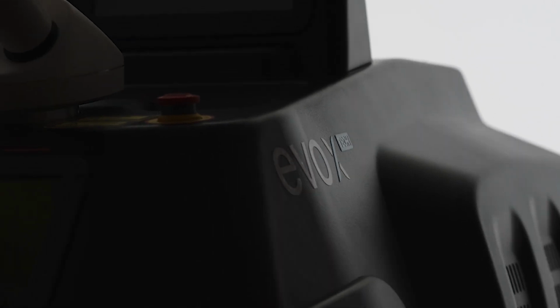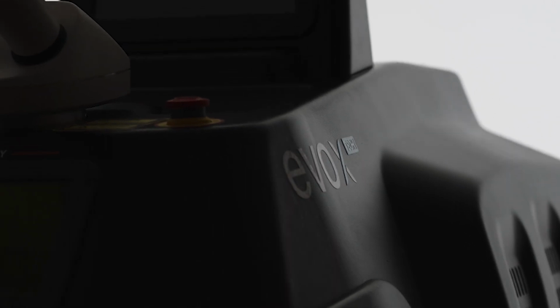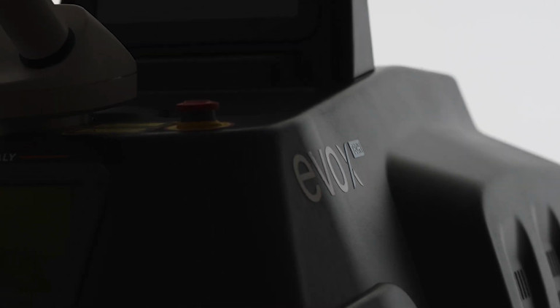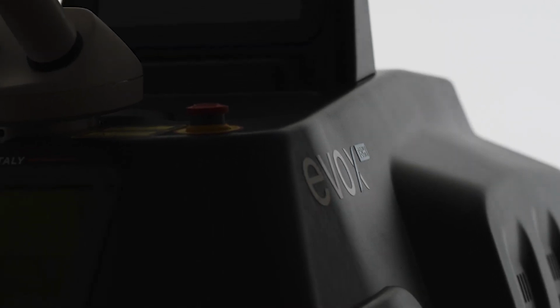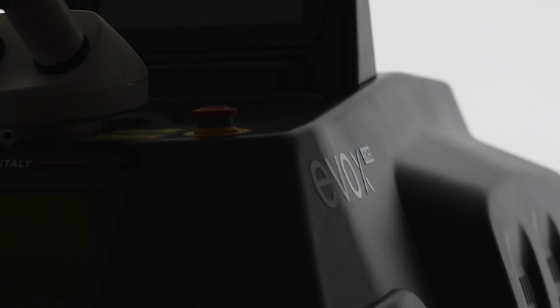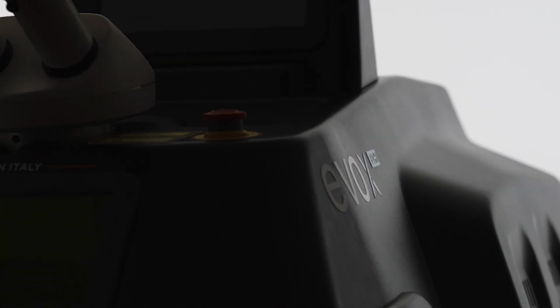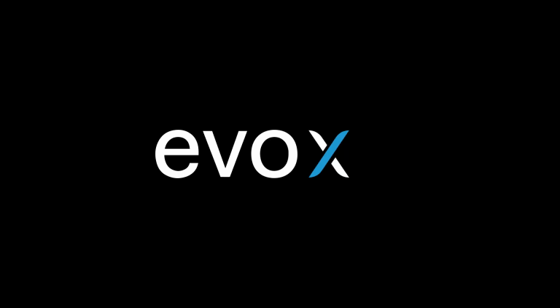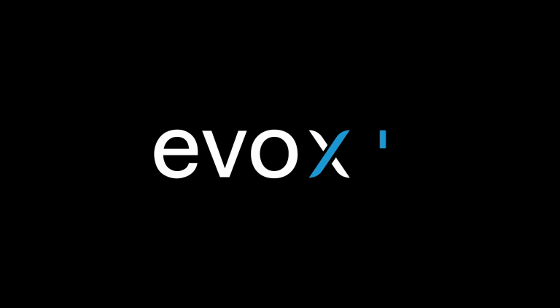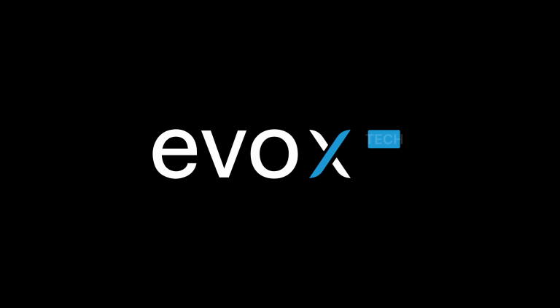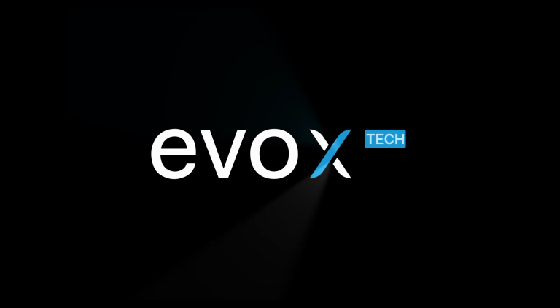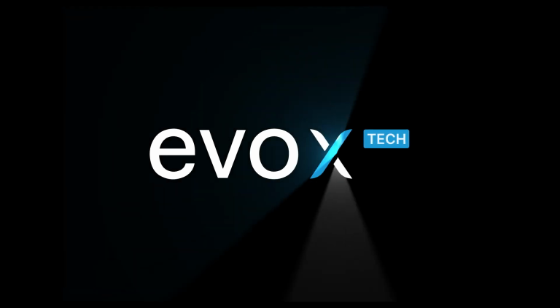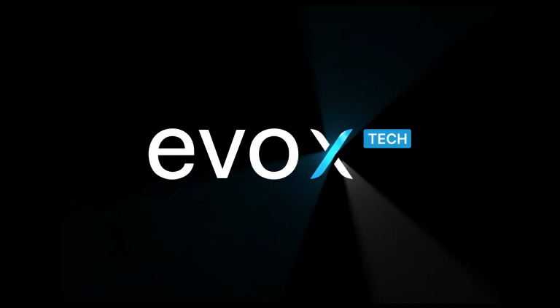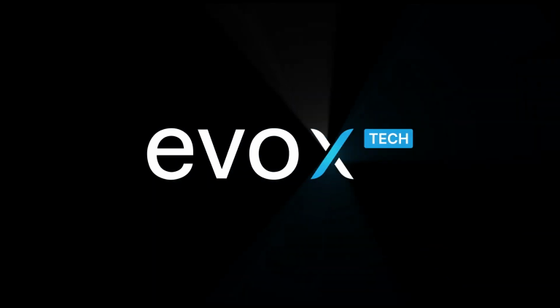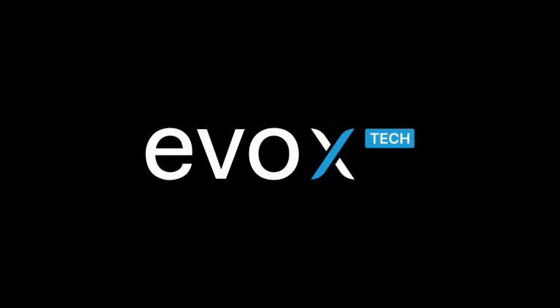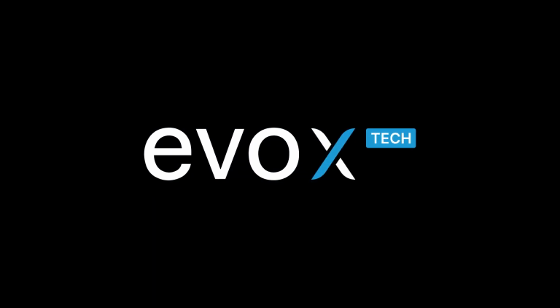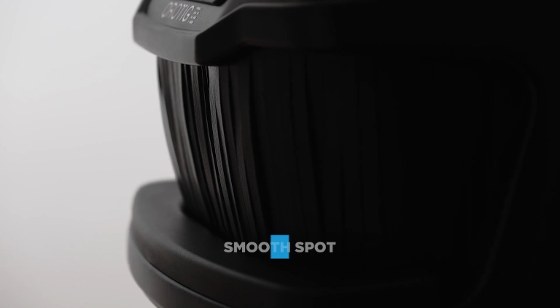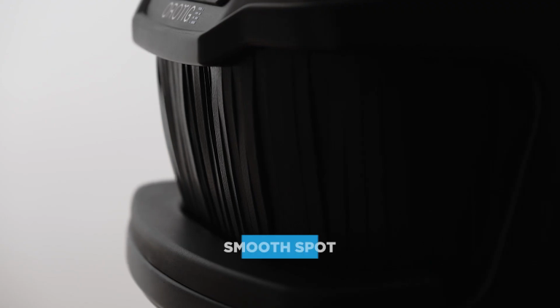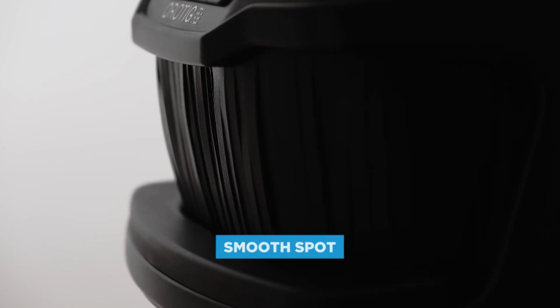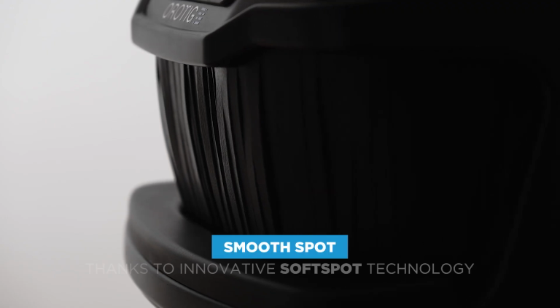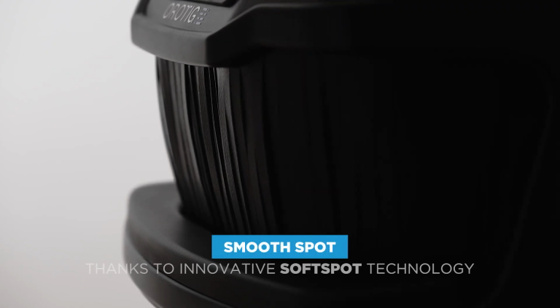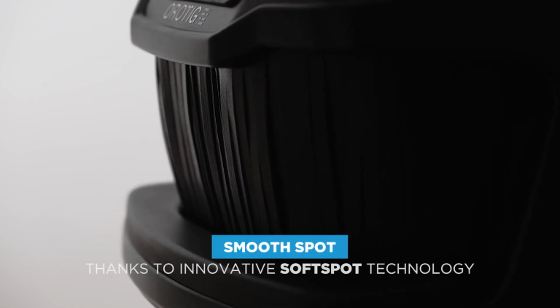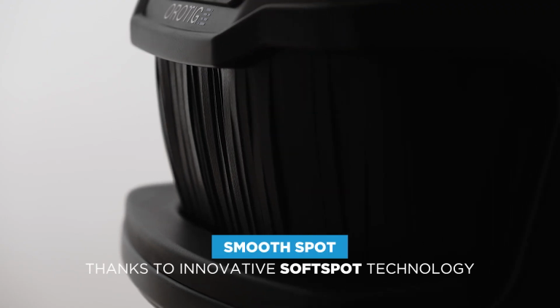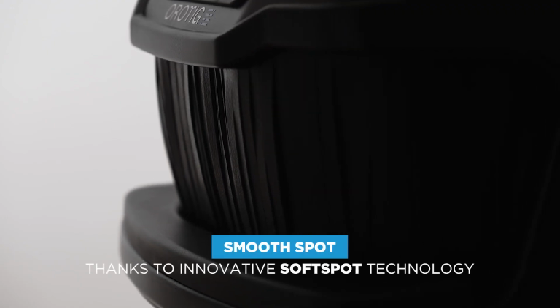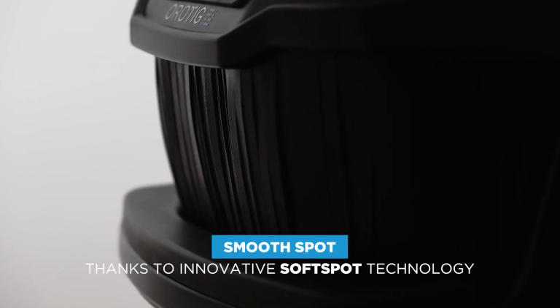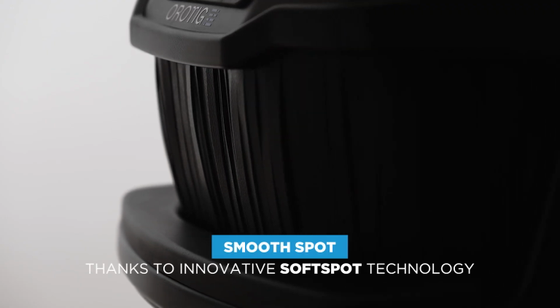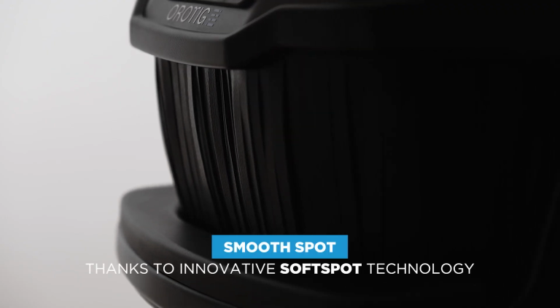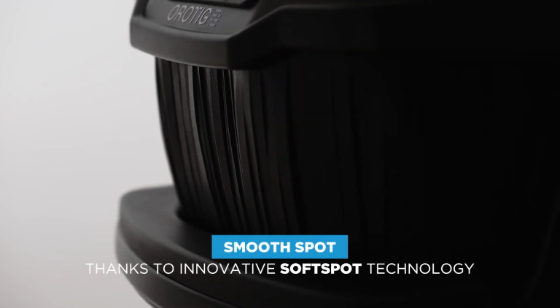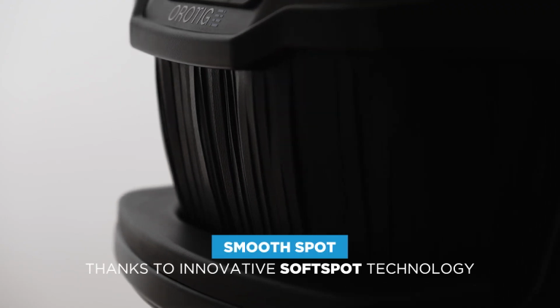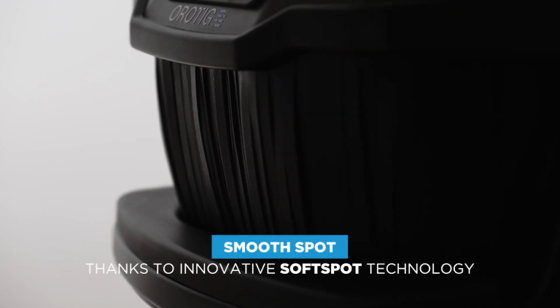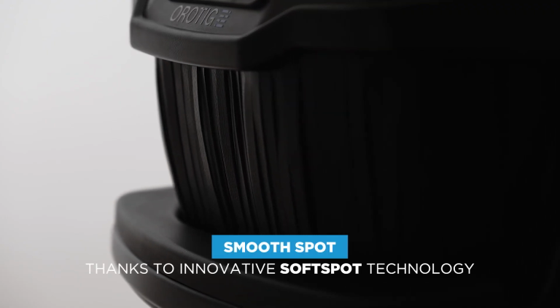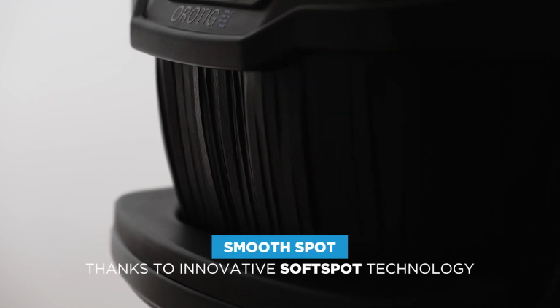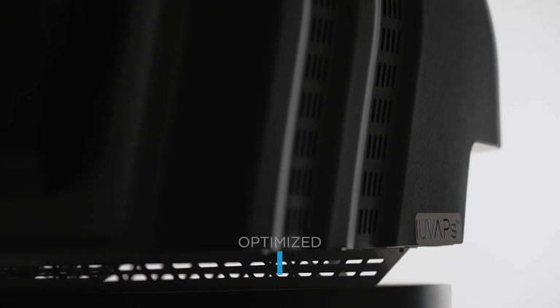Introducing EVO X-TECH, the high-performance laser welder for impeccable welds.